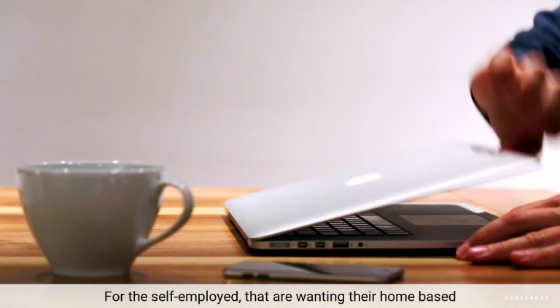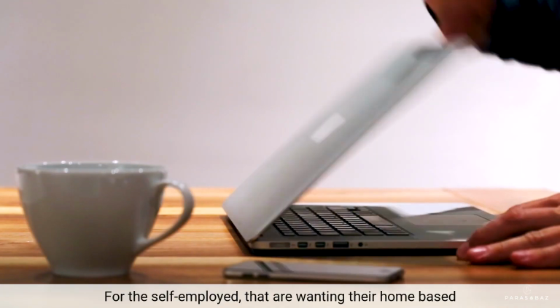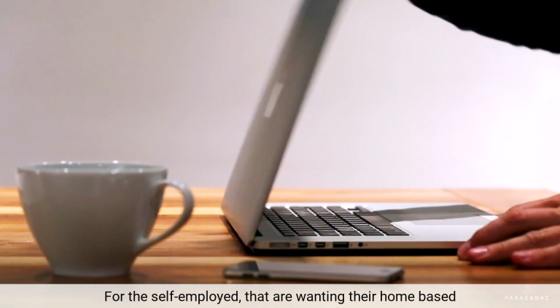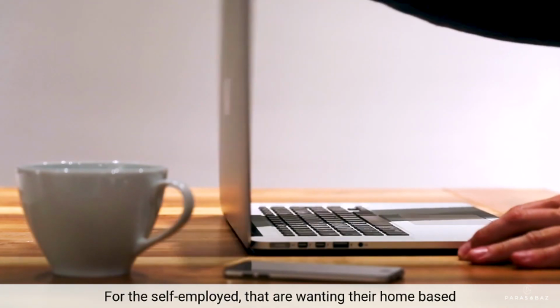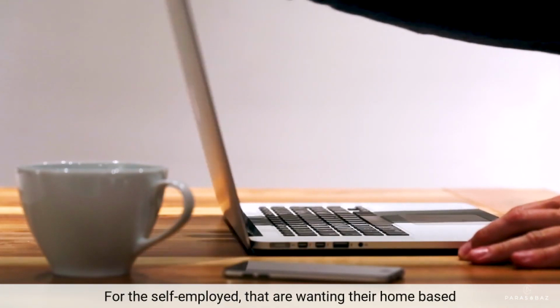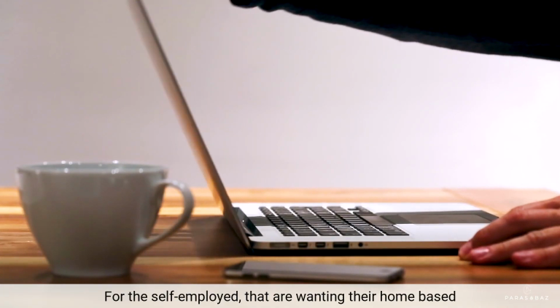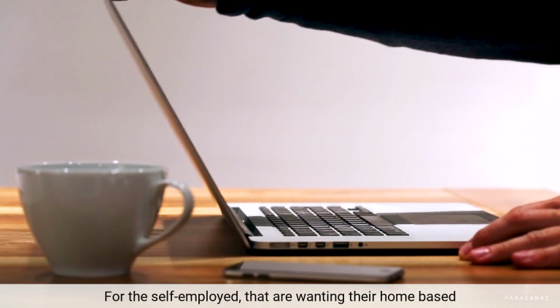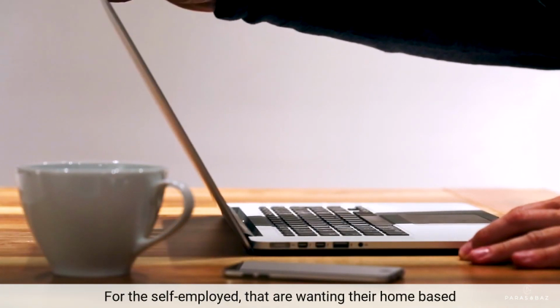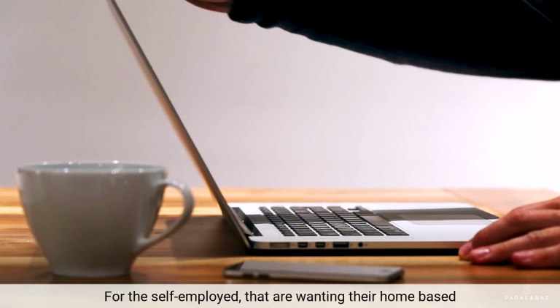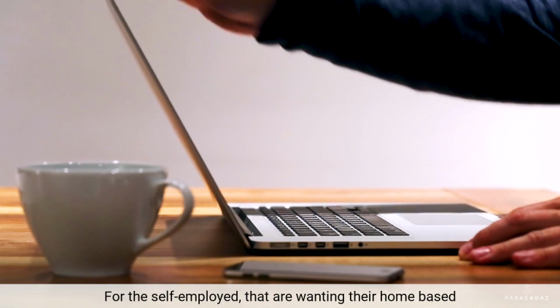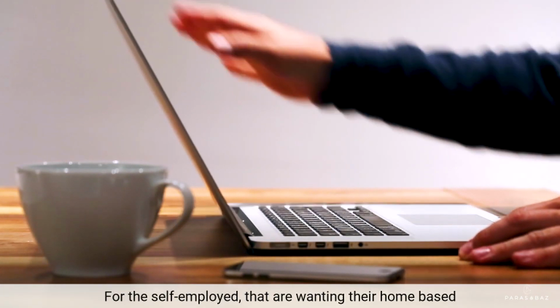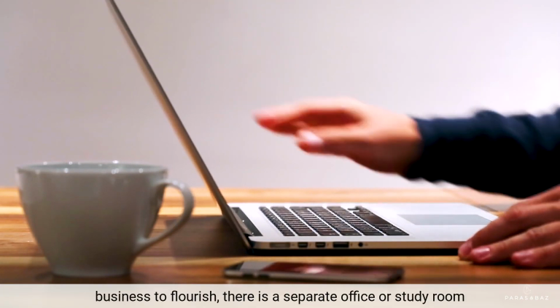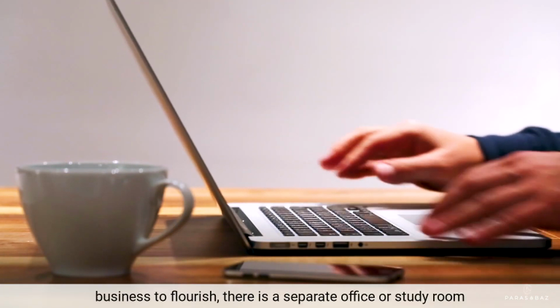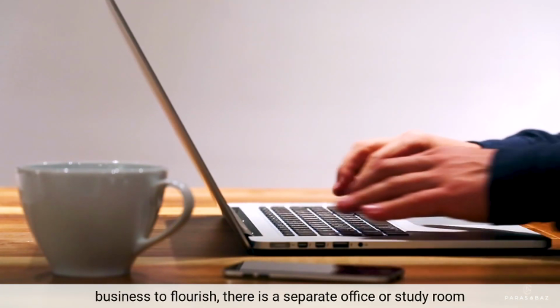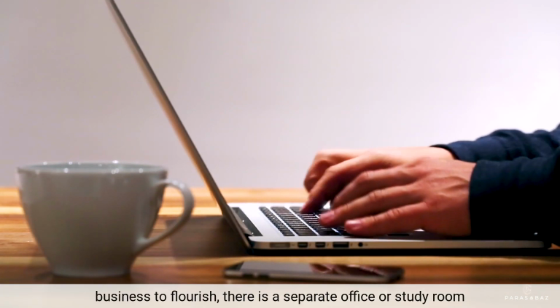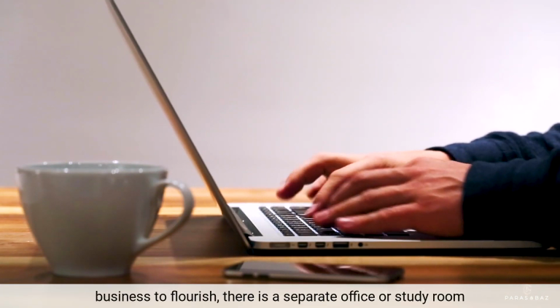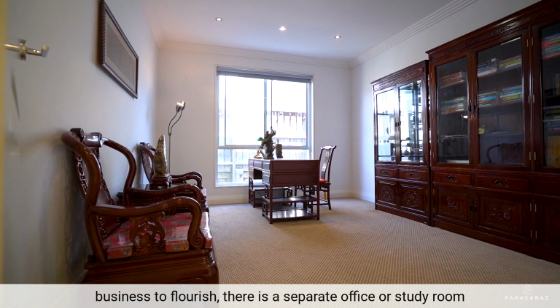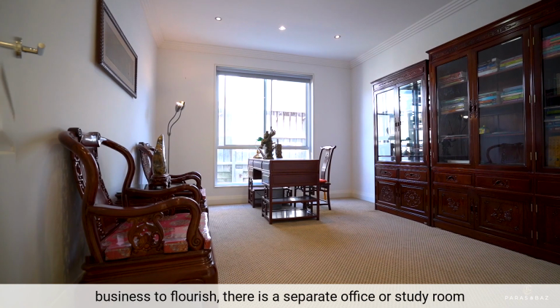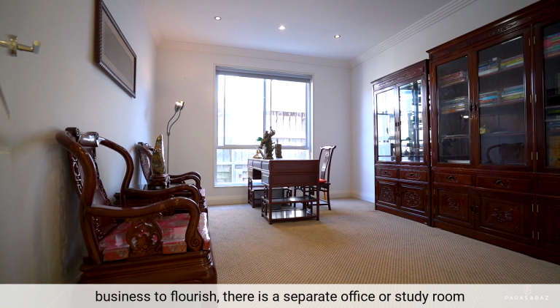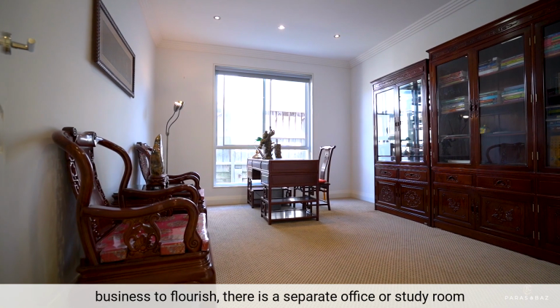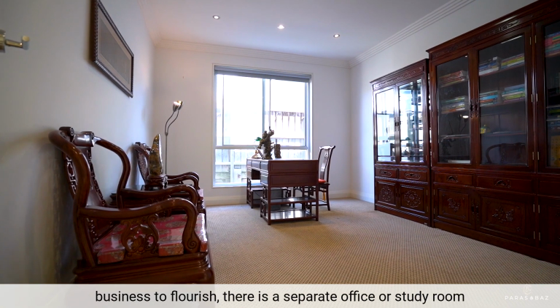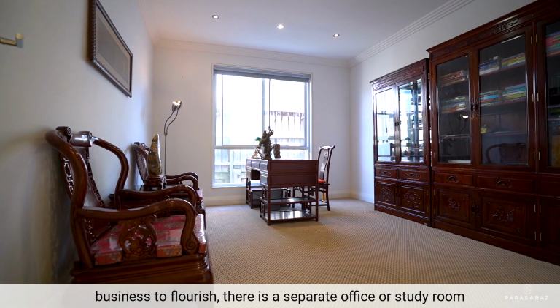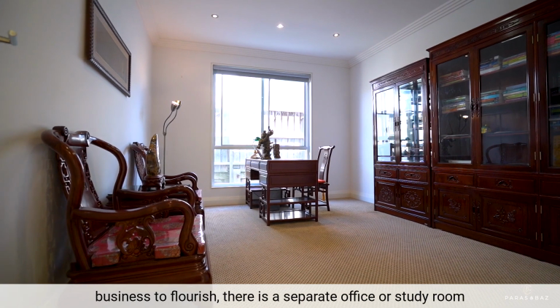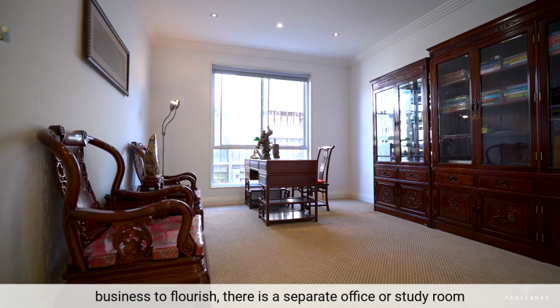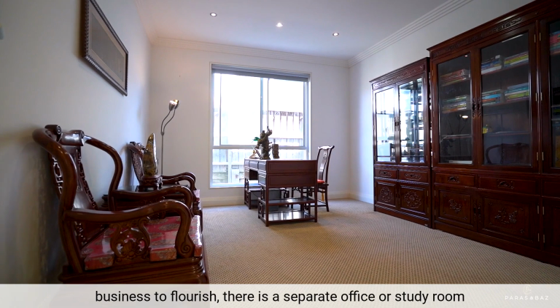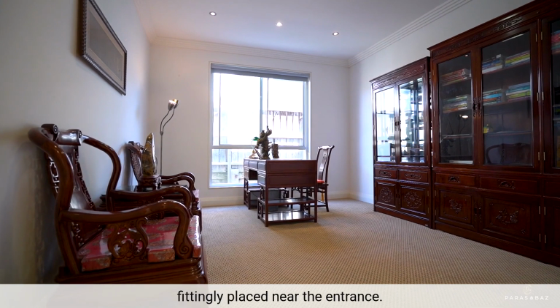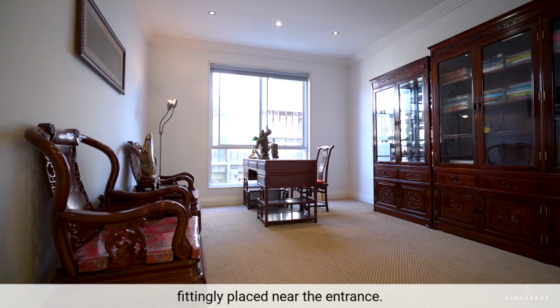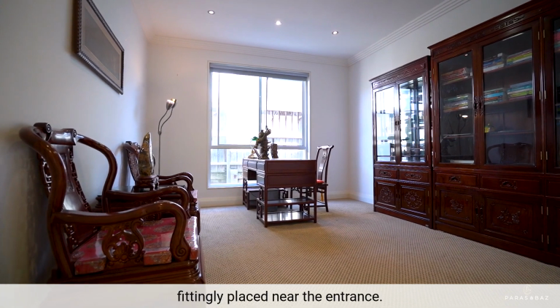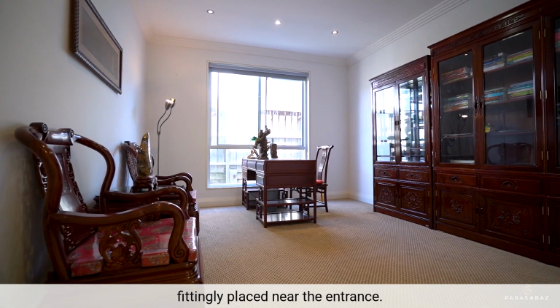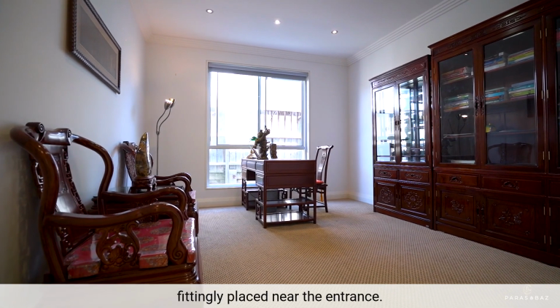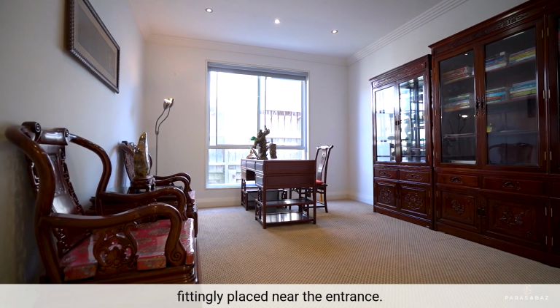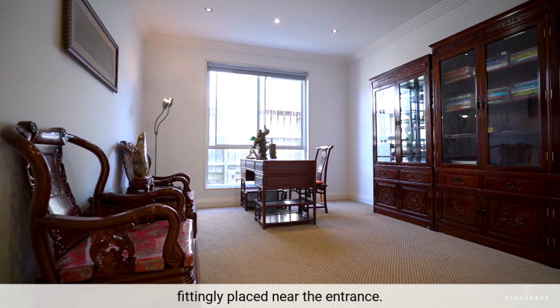For the self-employed wanting their home-based business to flourish, there is a separate office or study room fittingly placed near the entrance.